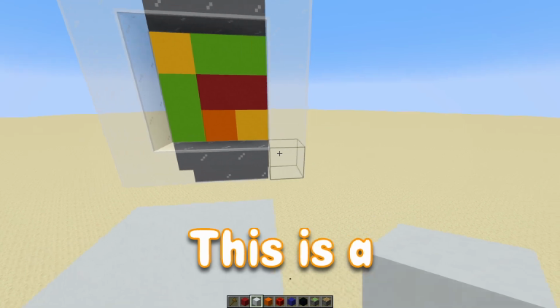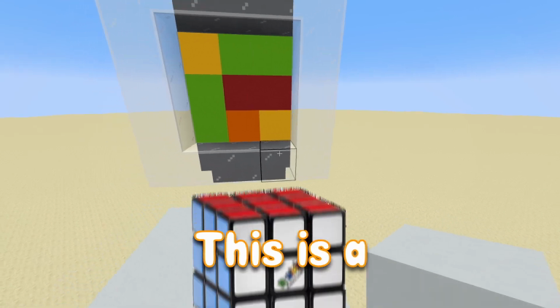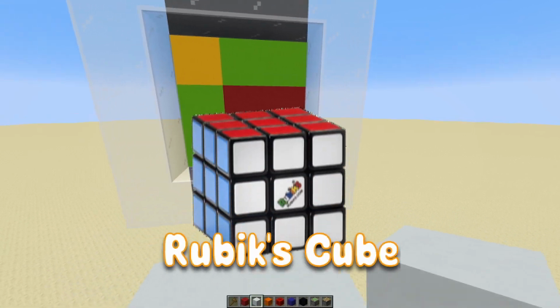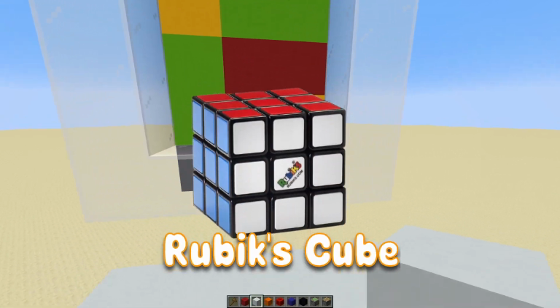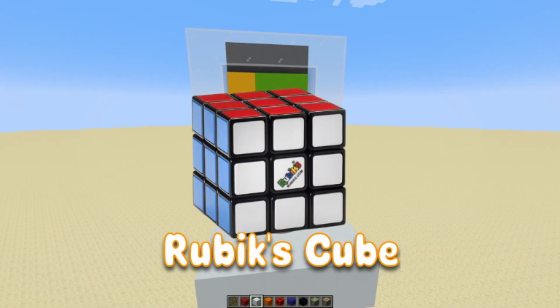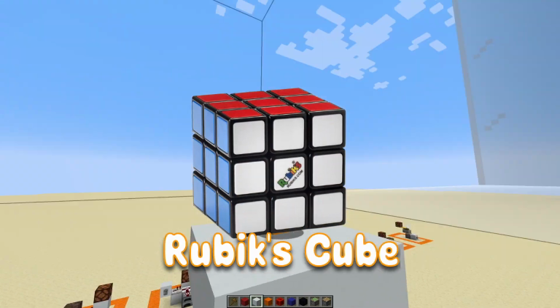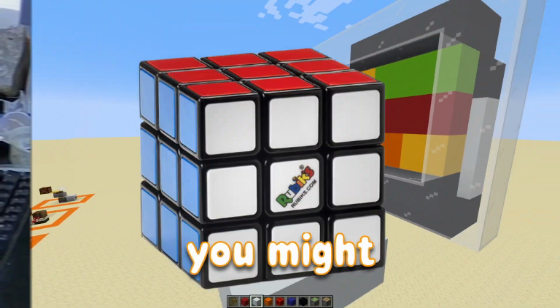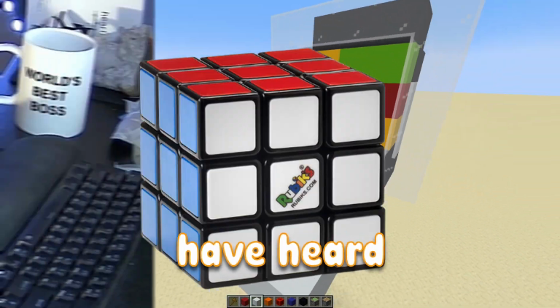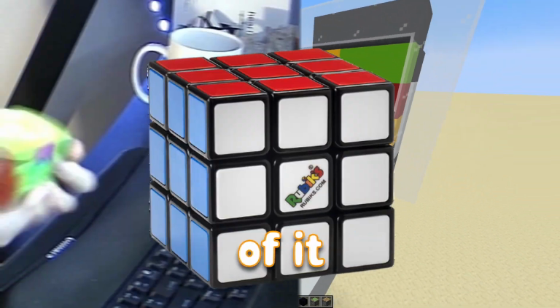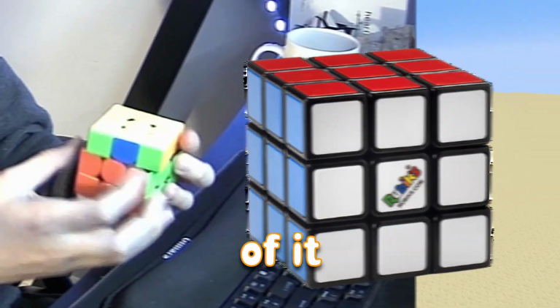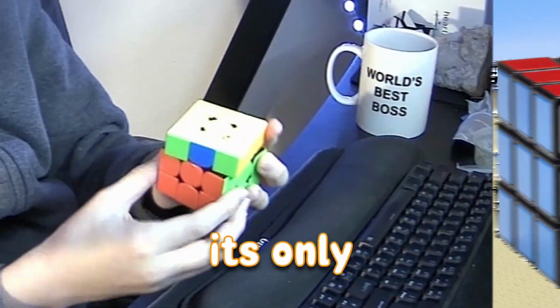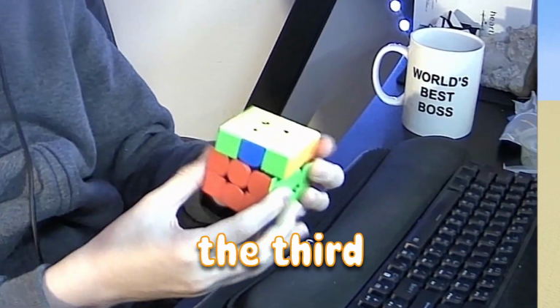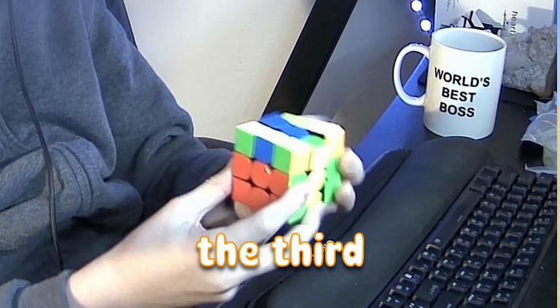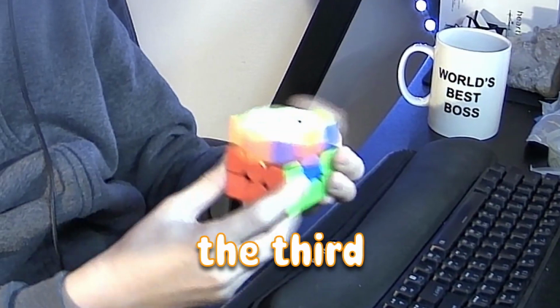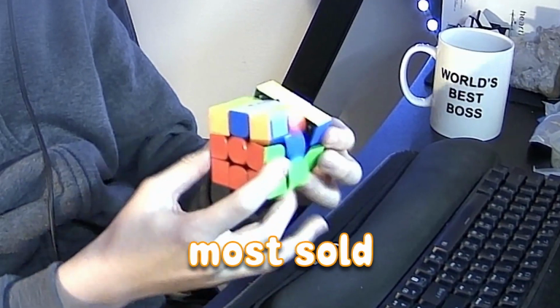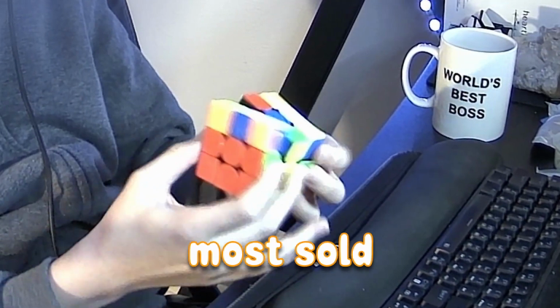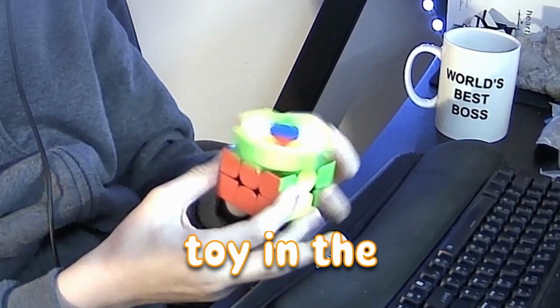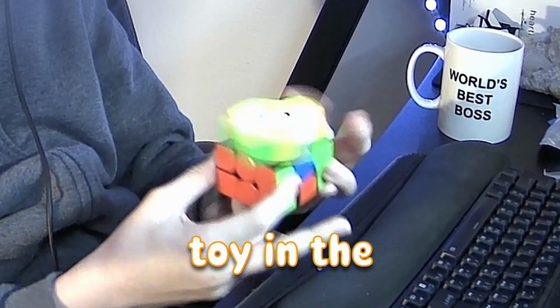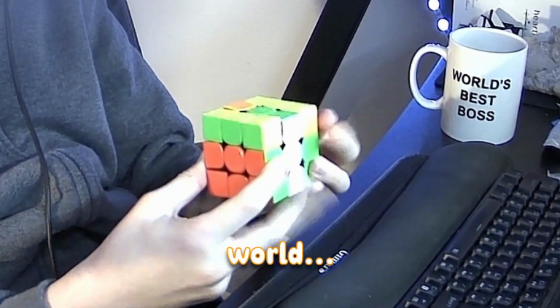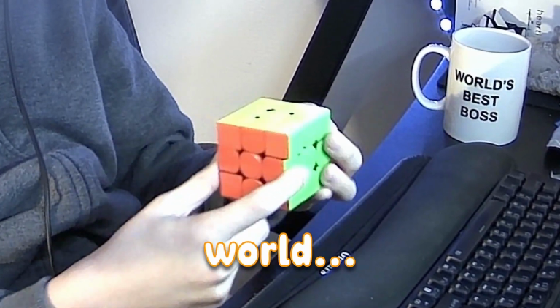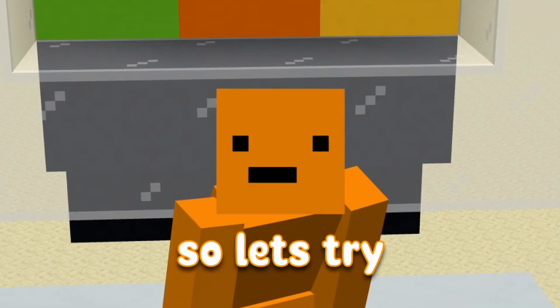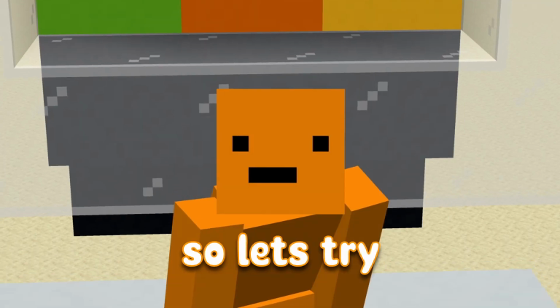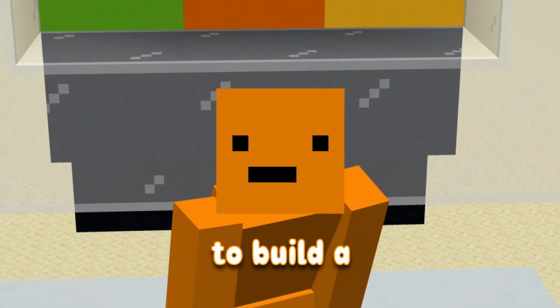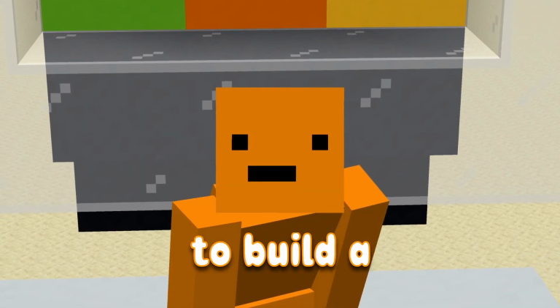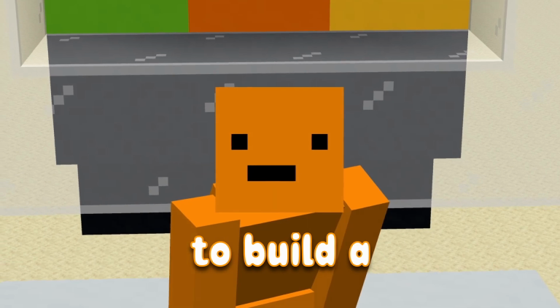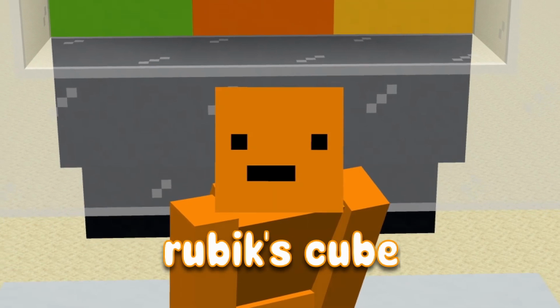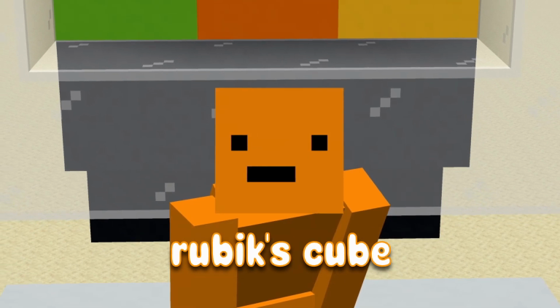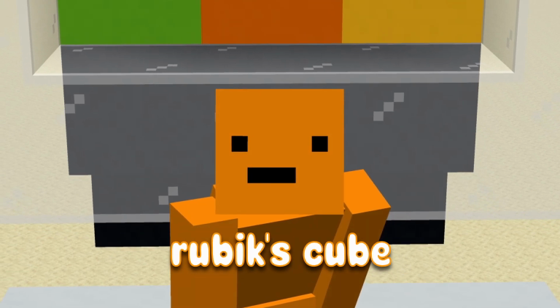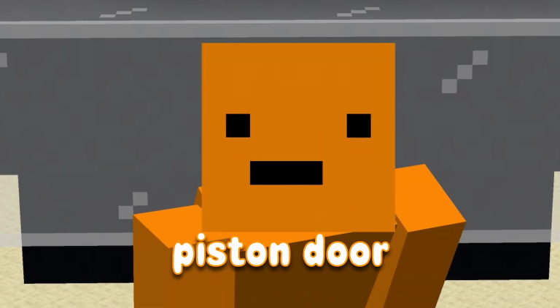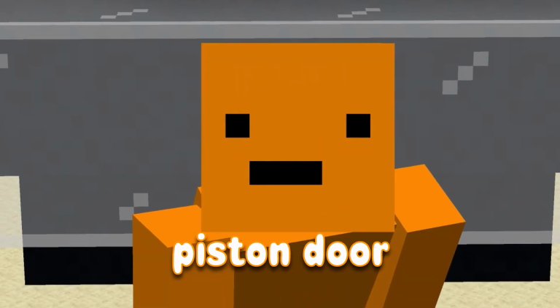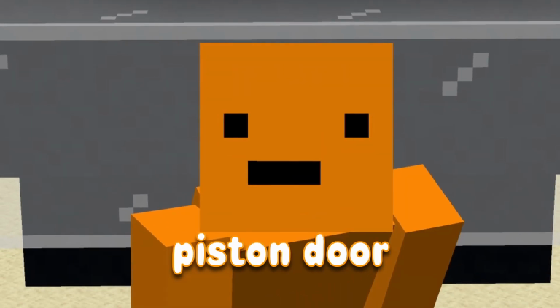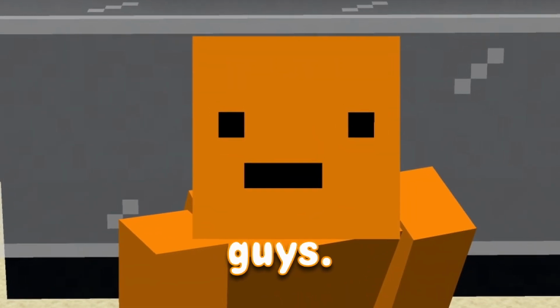This is a Rubik's Cube. You might have heard of it — it's only the third most sold toy in the world. So let's try to build a Rubik's Cube piston door, guys.